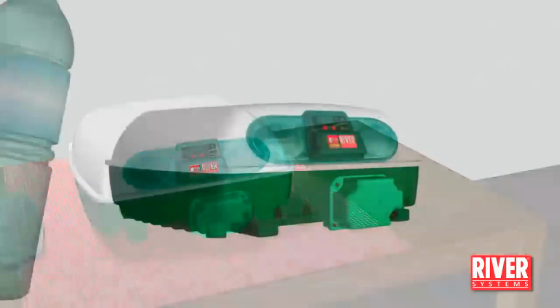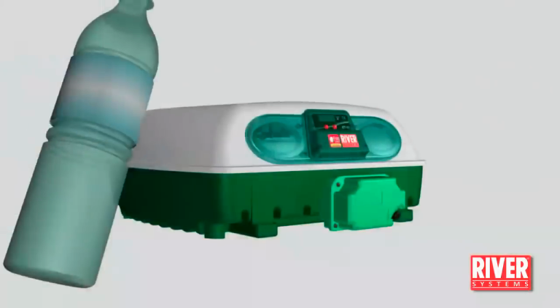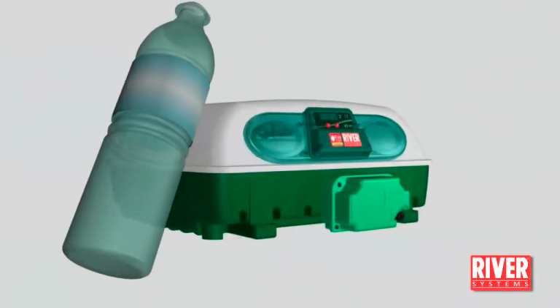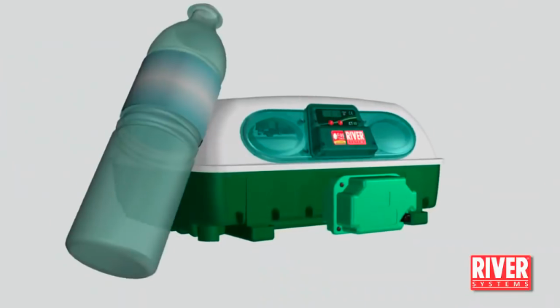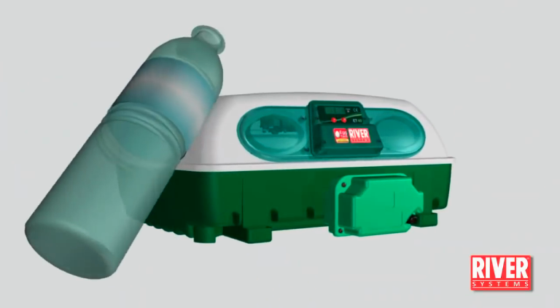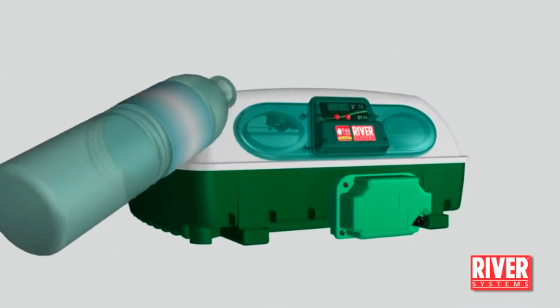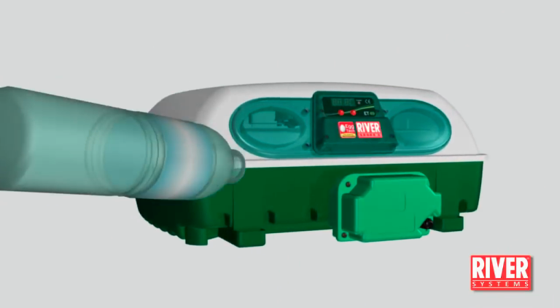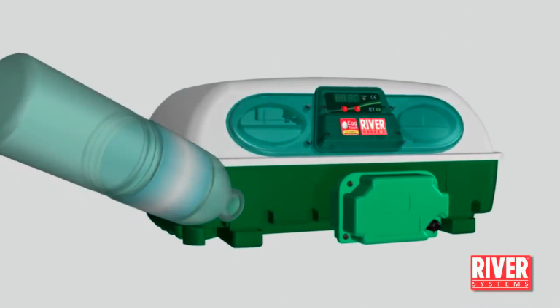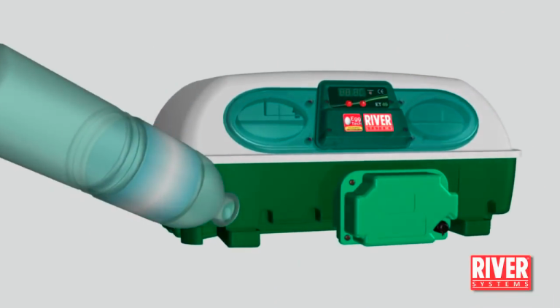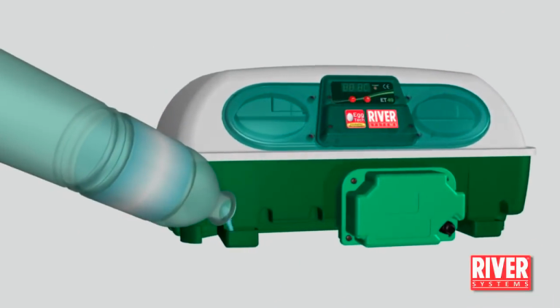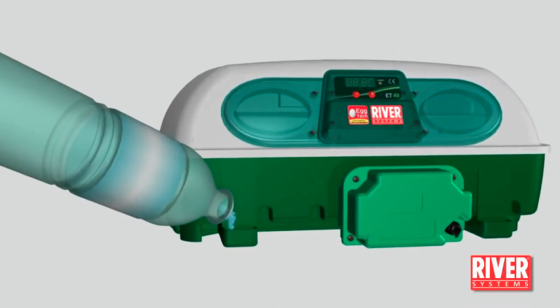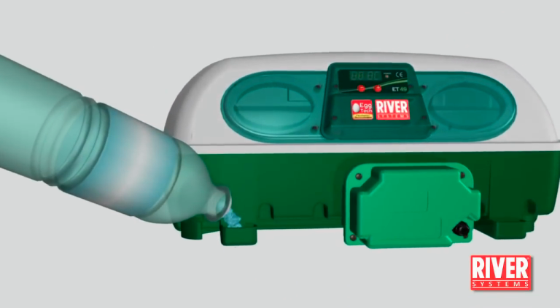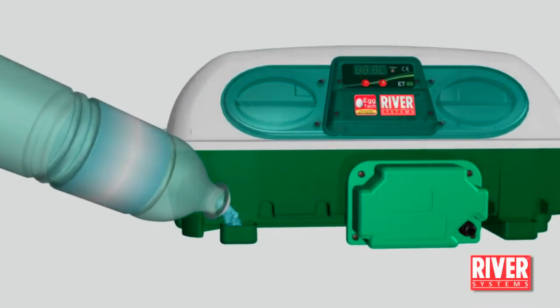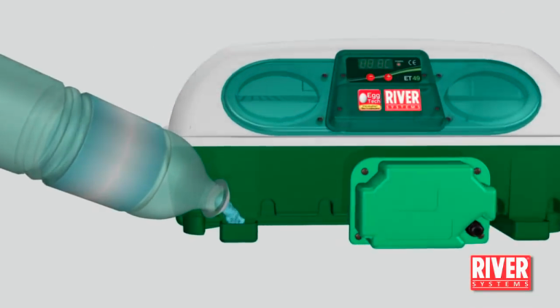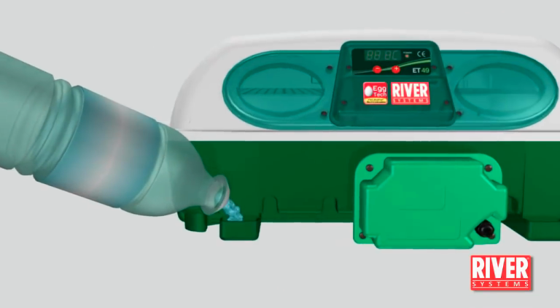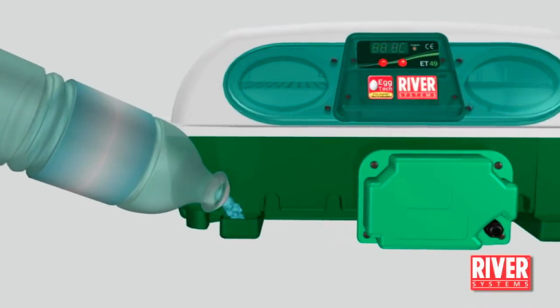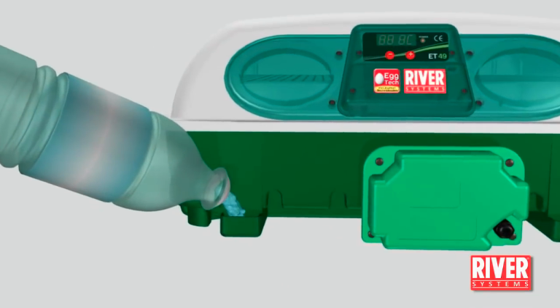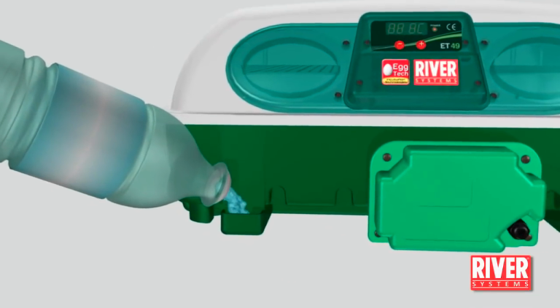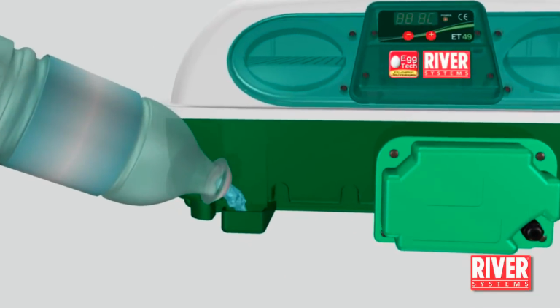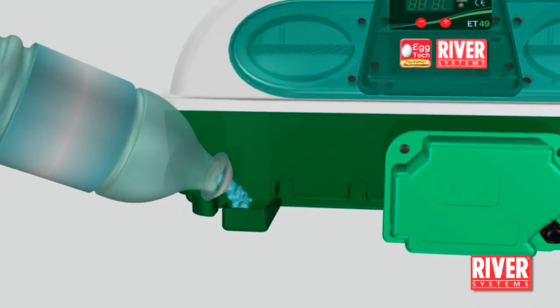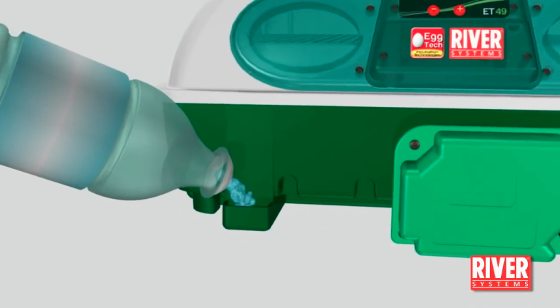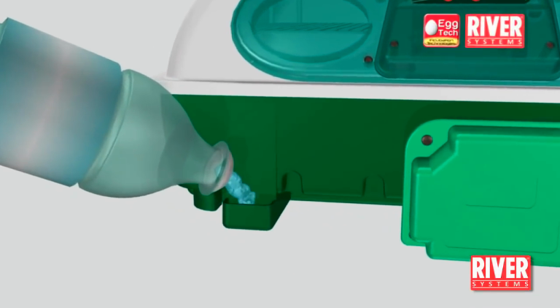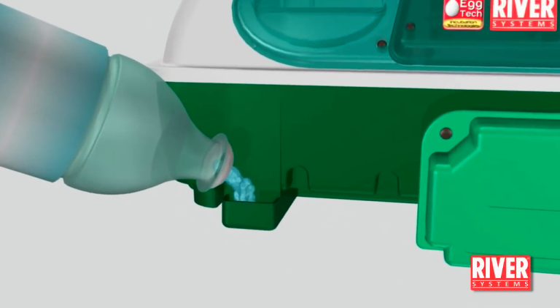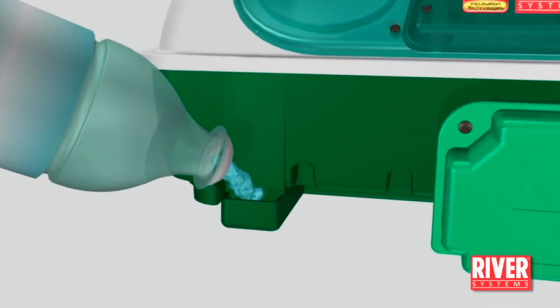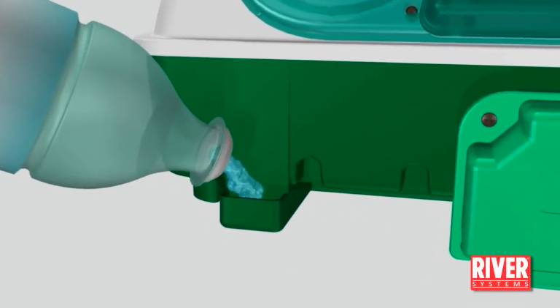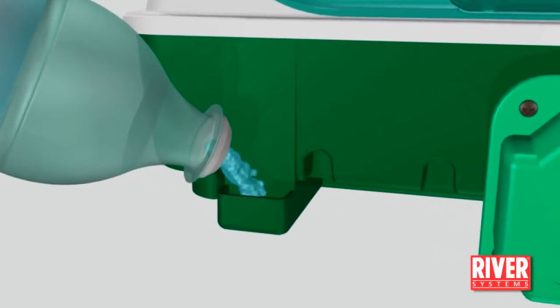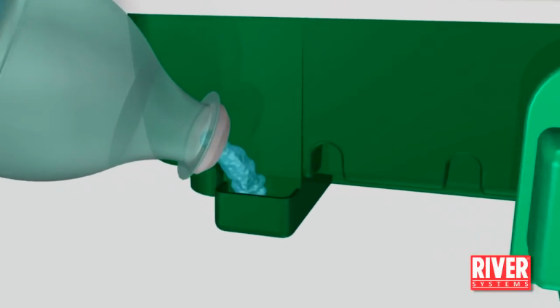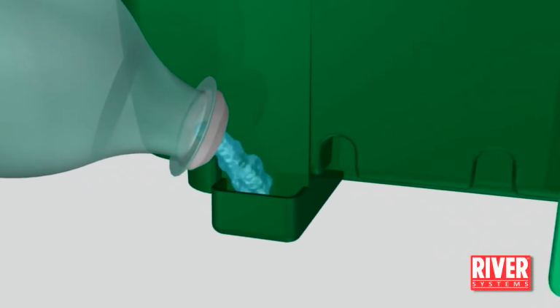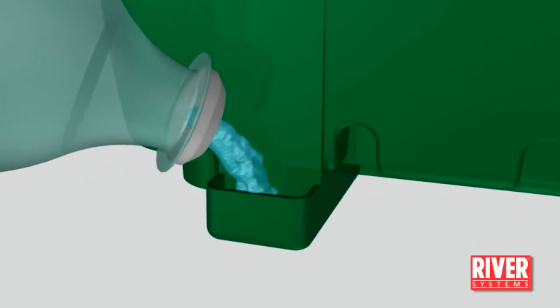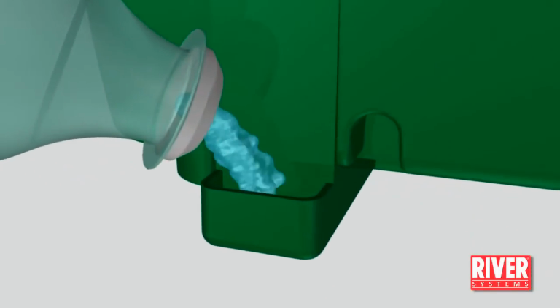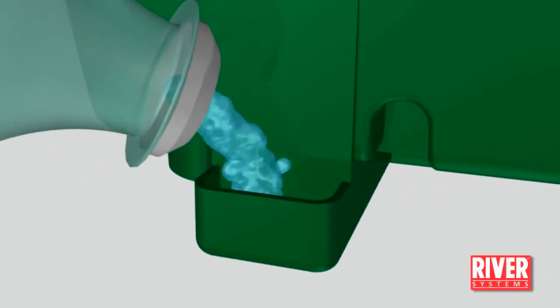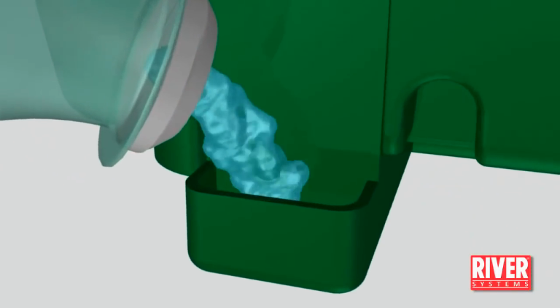Using the opening in the leg, fill one of the two basins nearly to the brim with warm clean water.